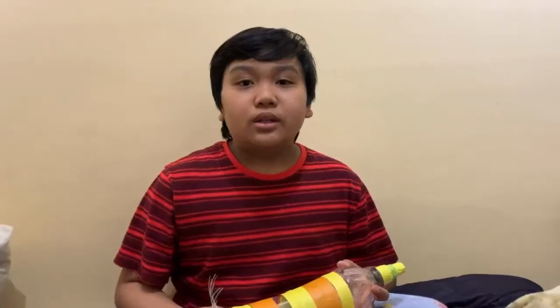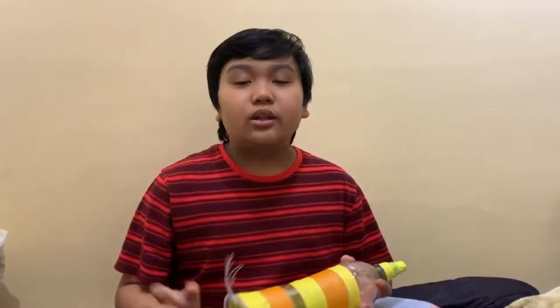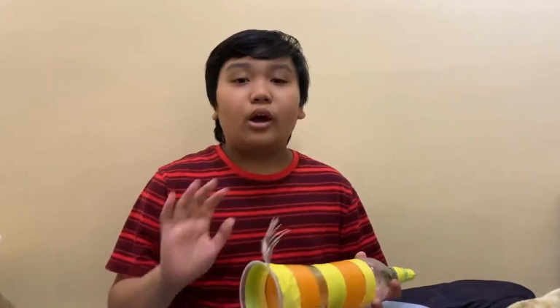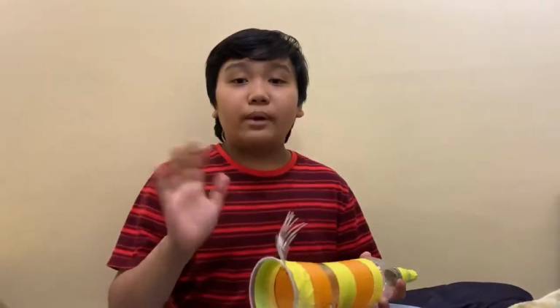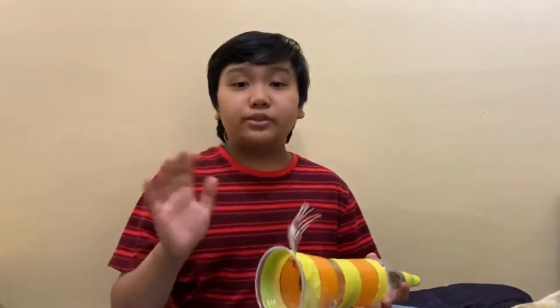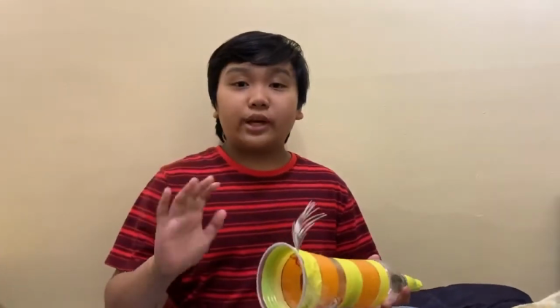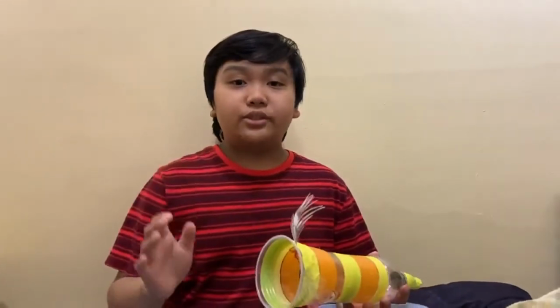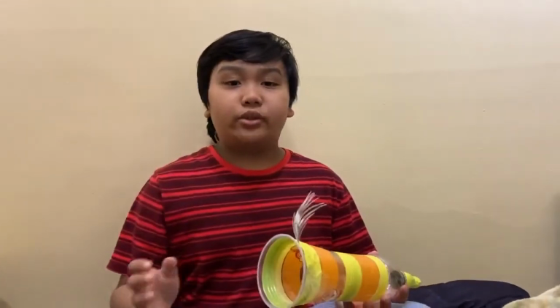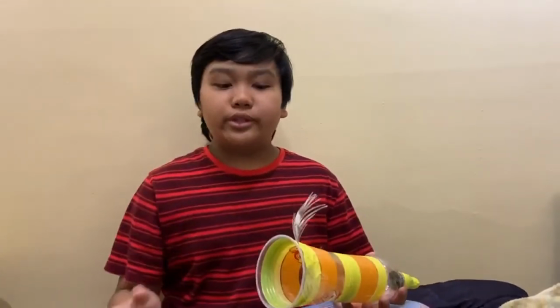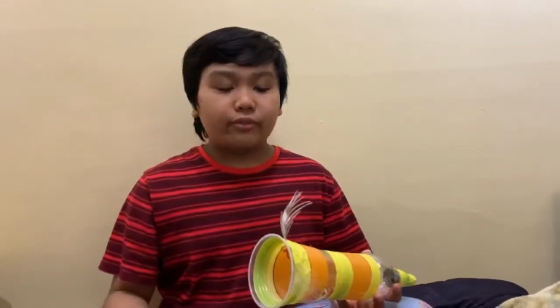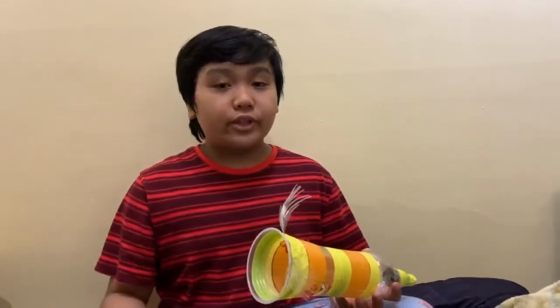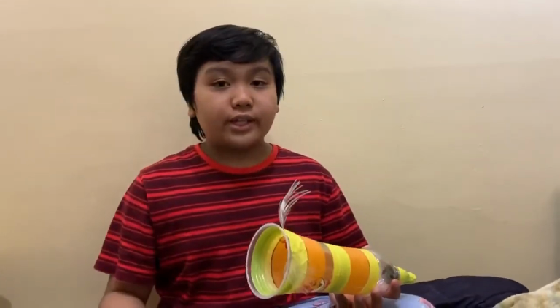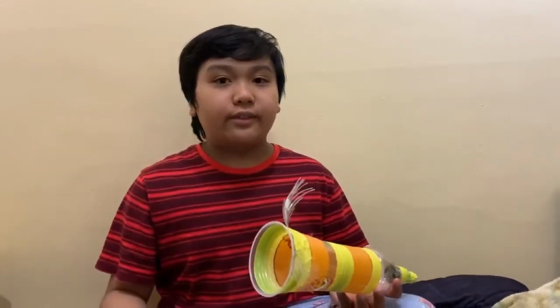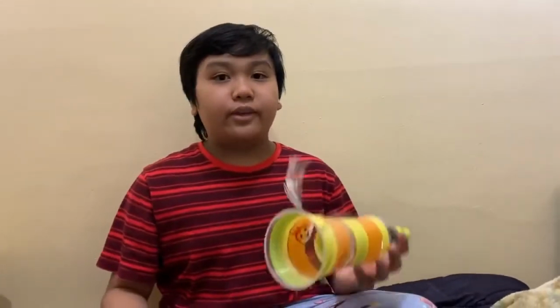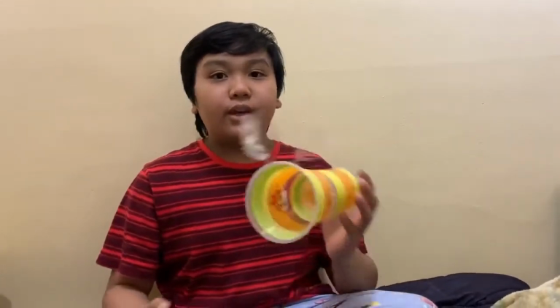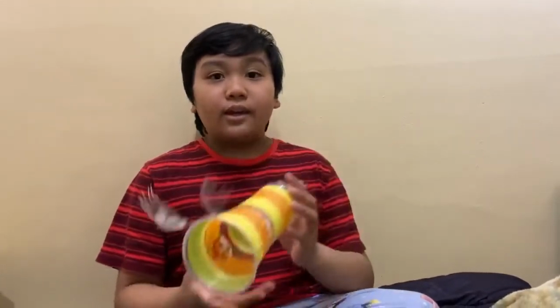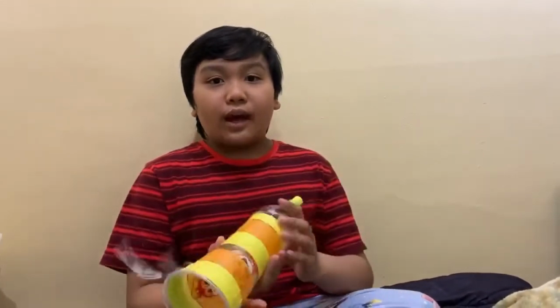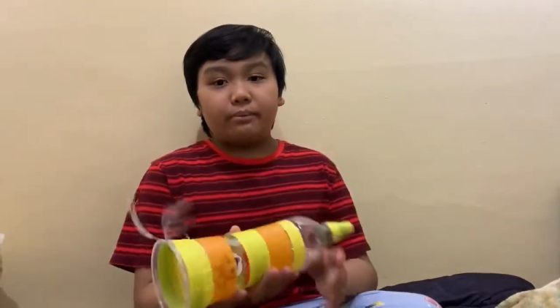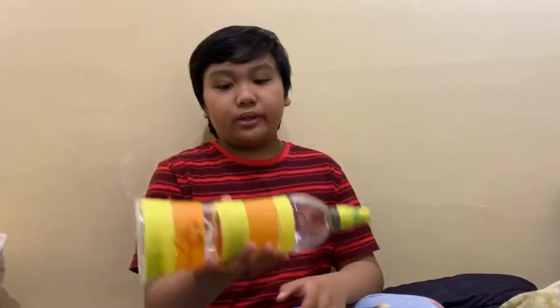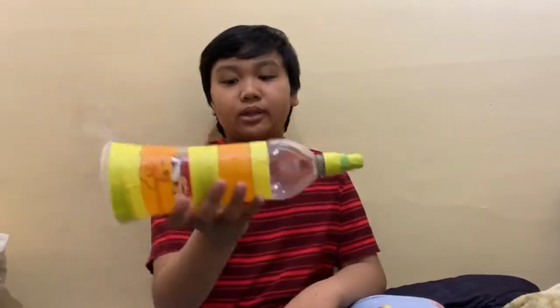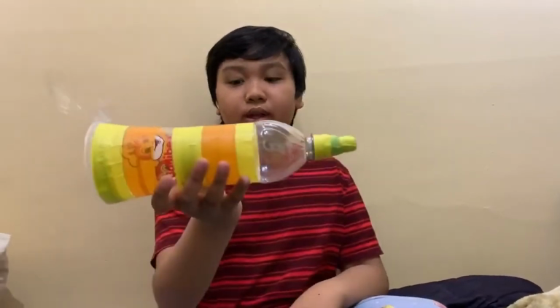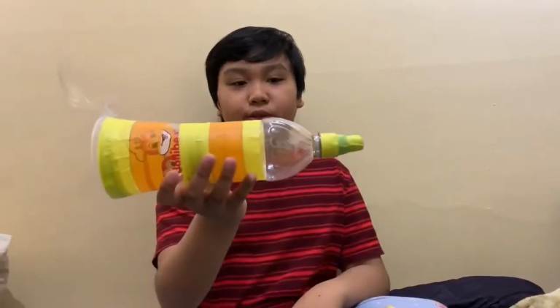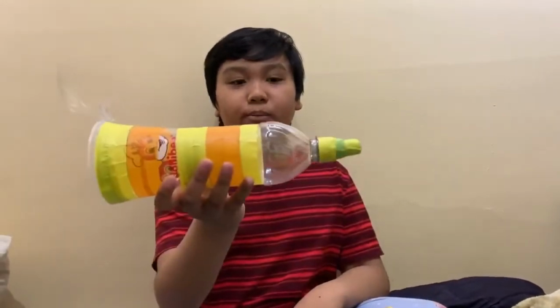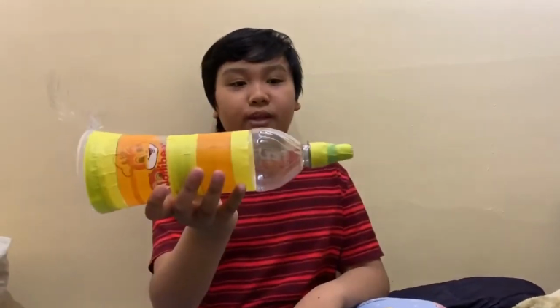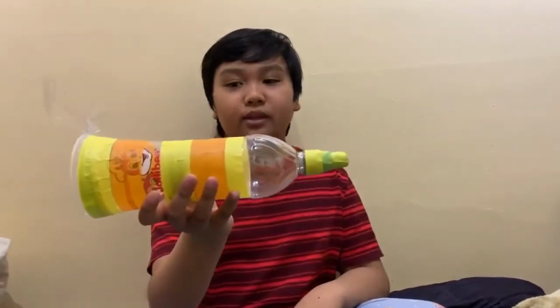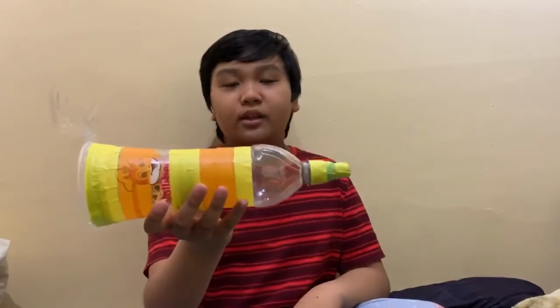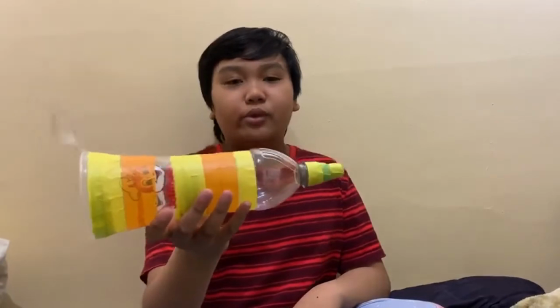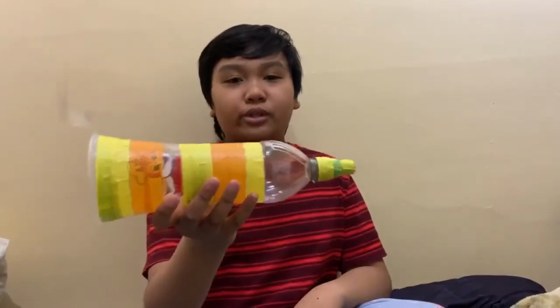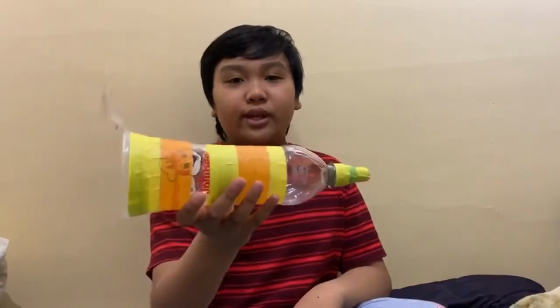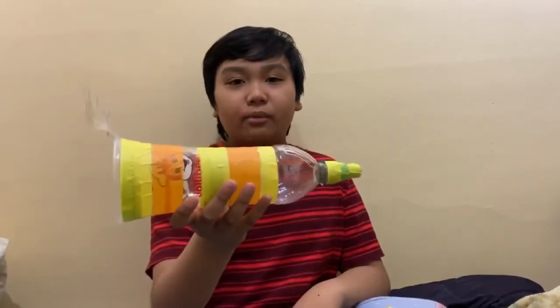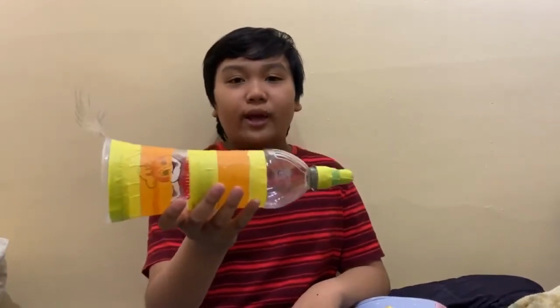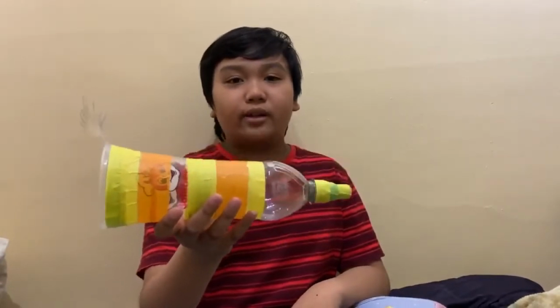Hello, I'm Andrew Castro, and today for this activity, I built a trumpet with recyclable items.